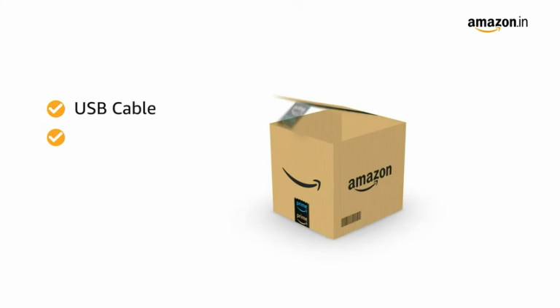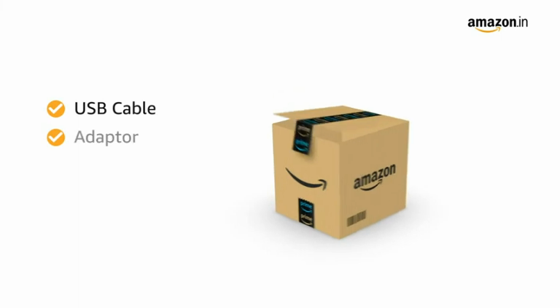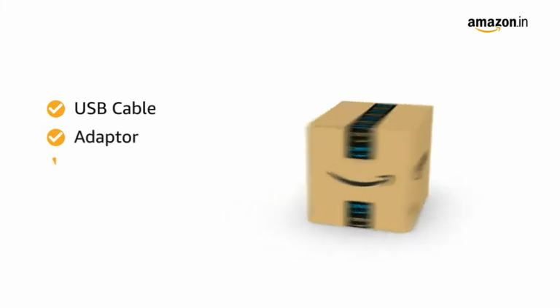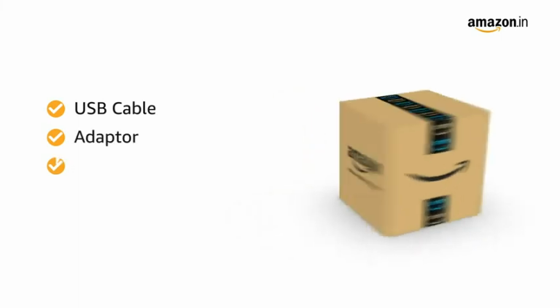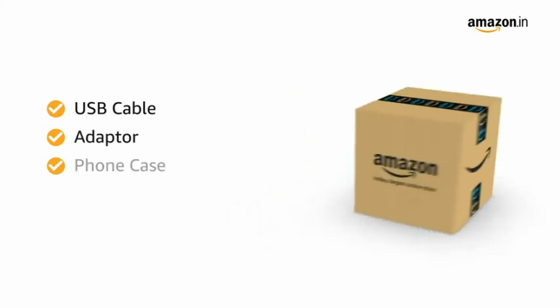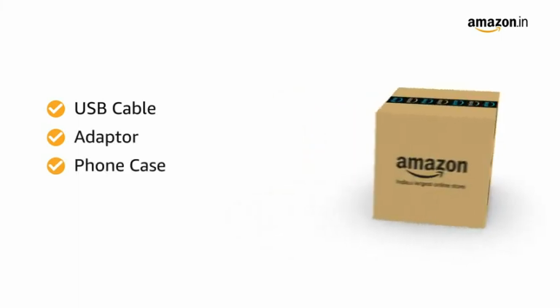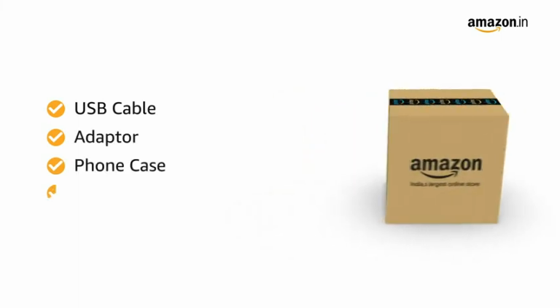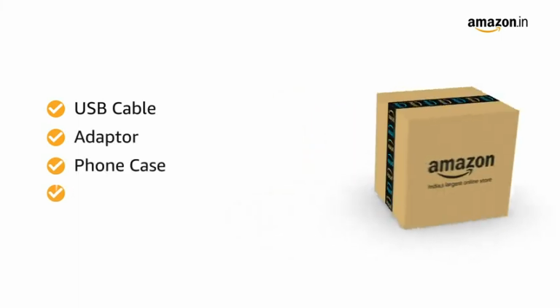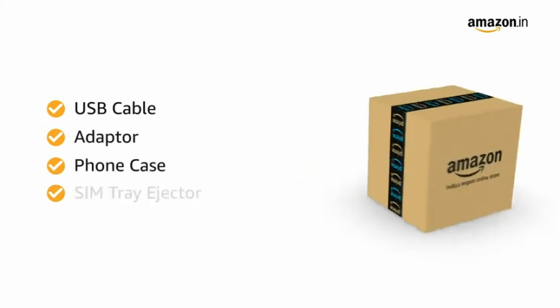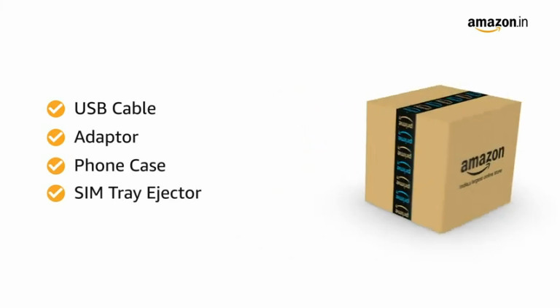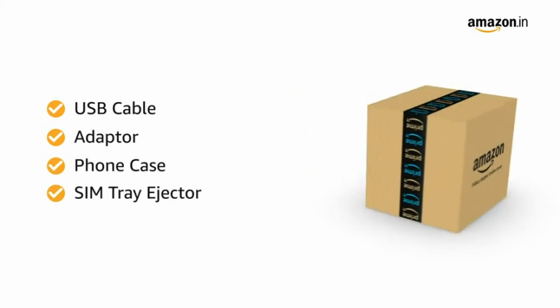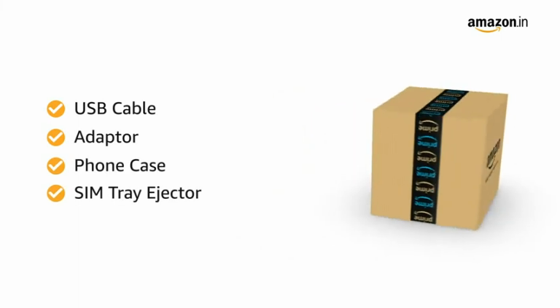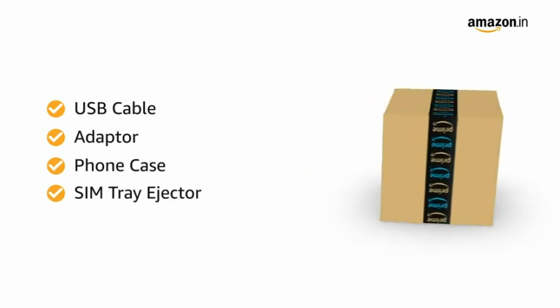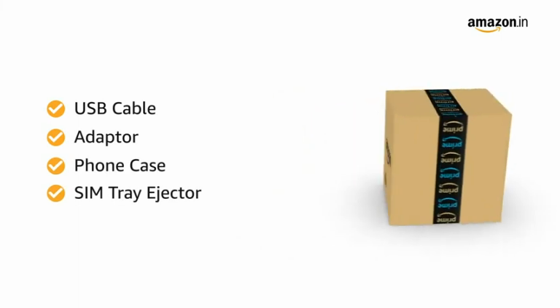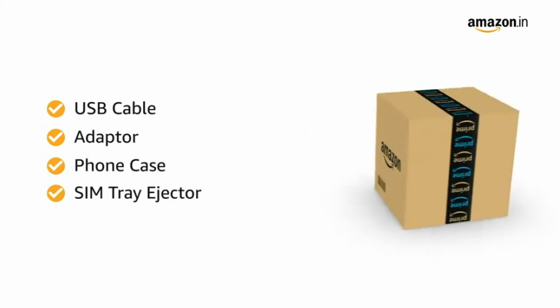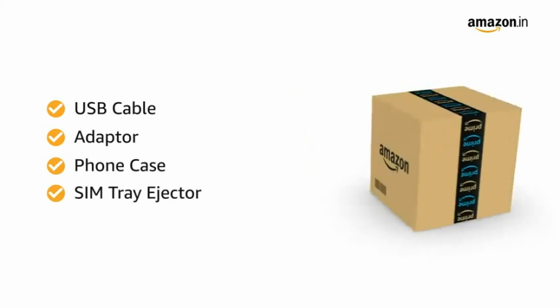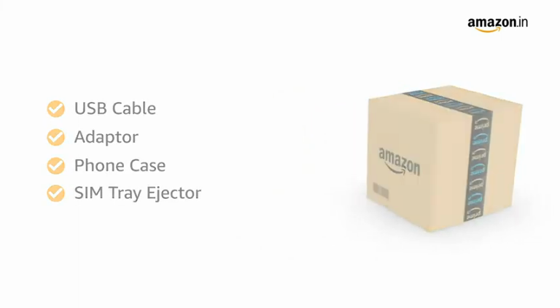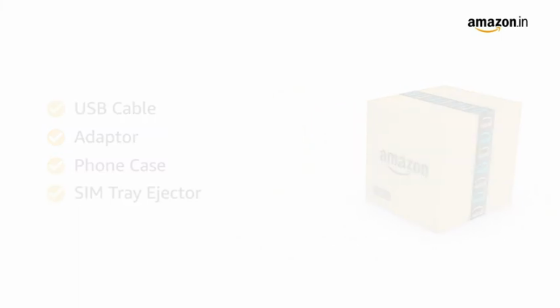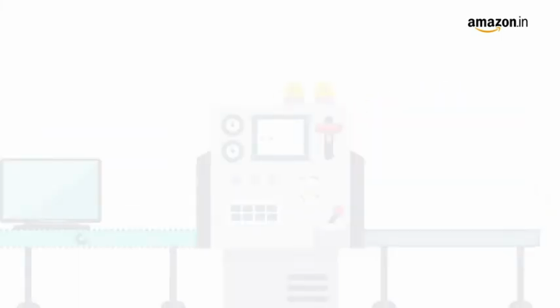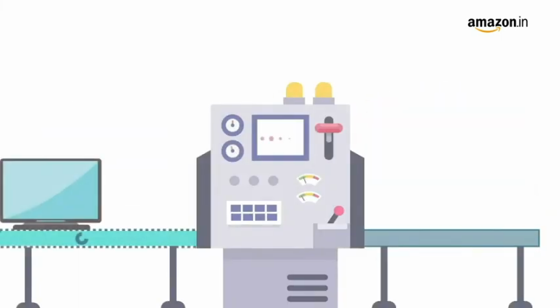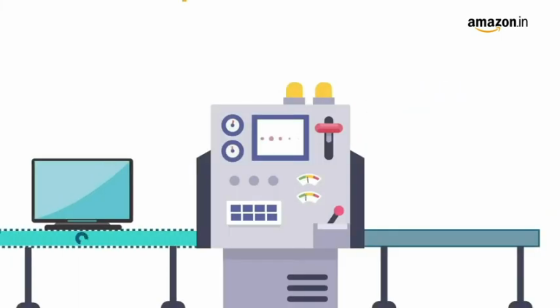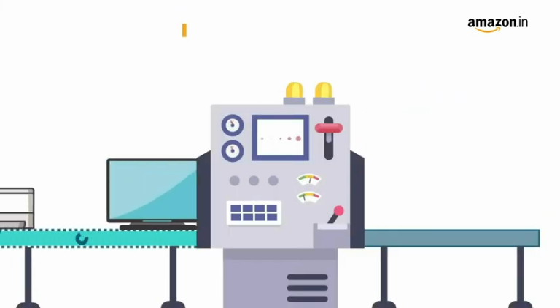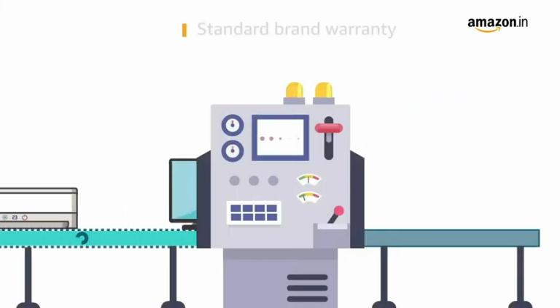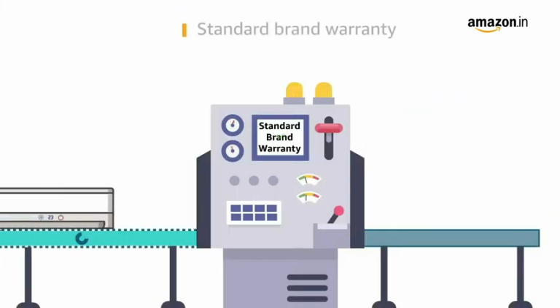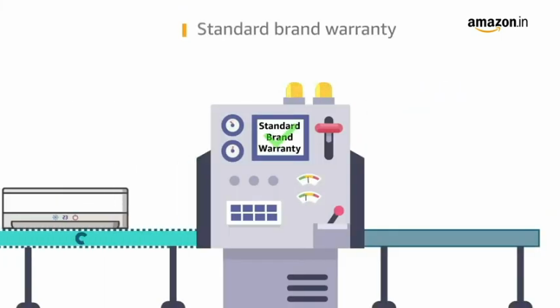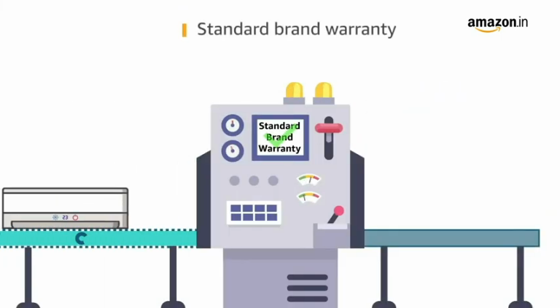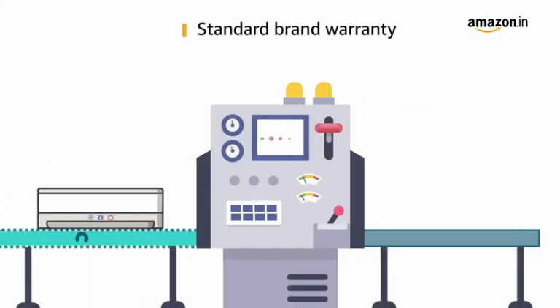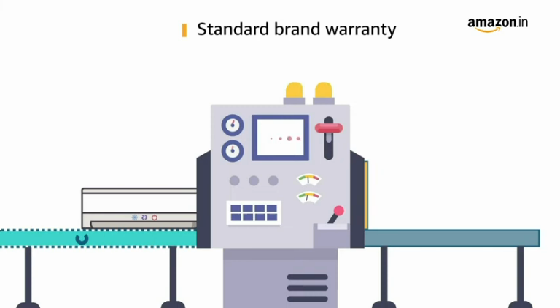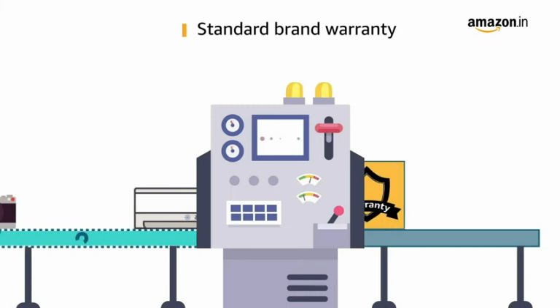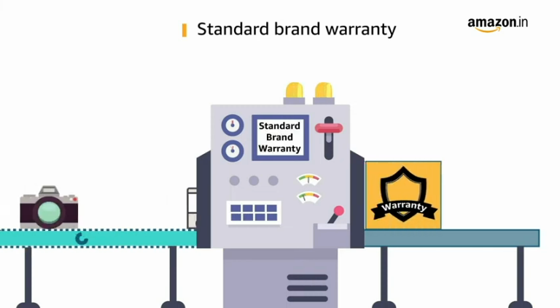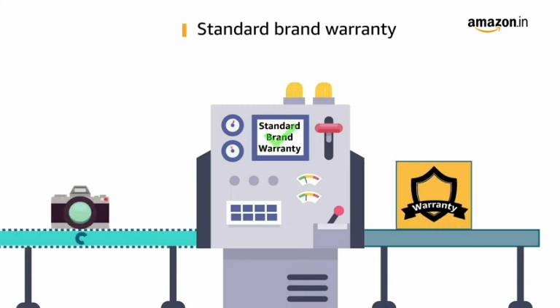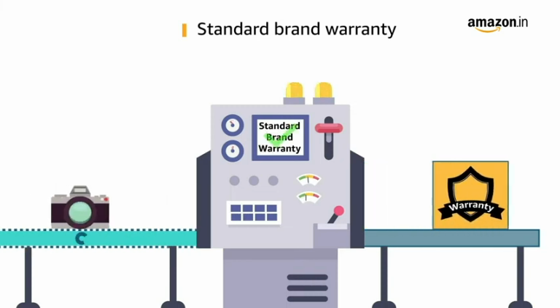The box includes a USB cable, adapter, phone case, and SIM tray ejector. This product comes with standard brand warranty.